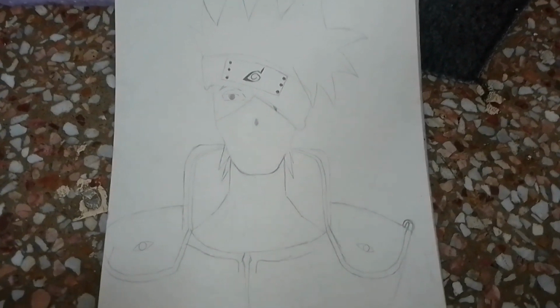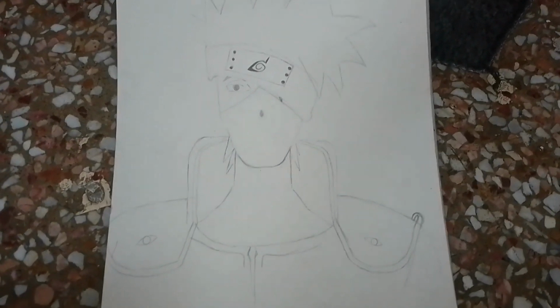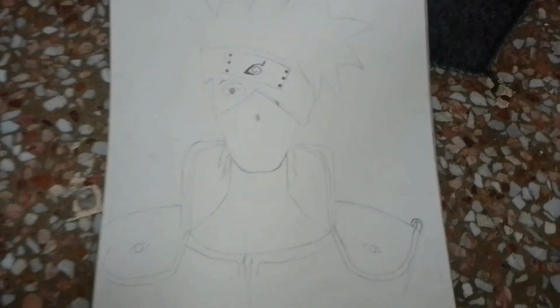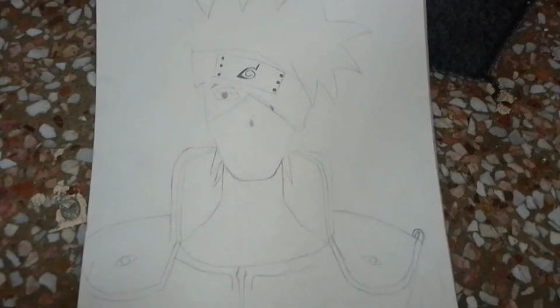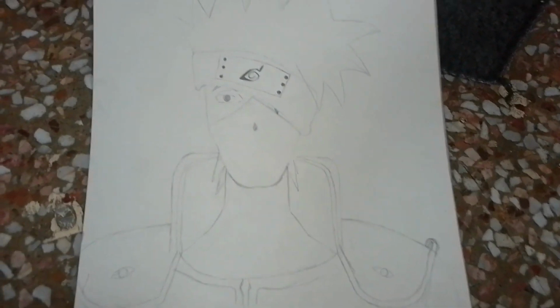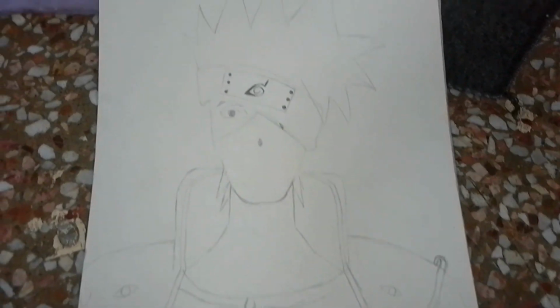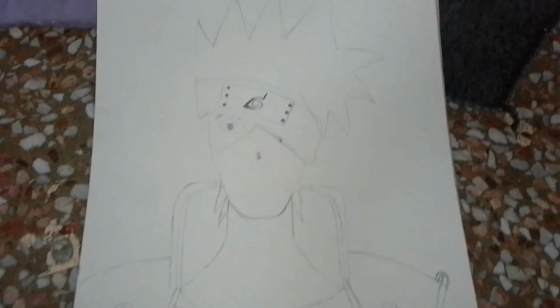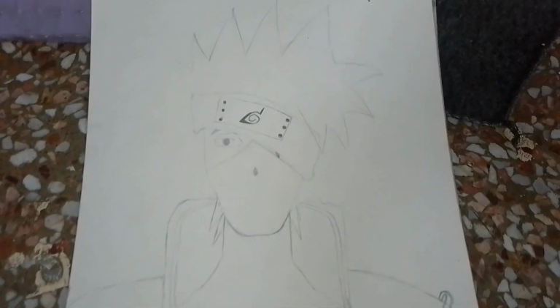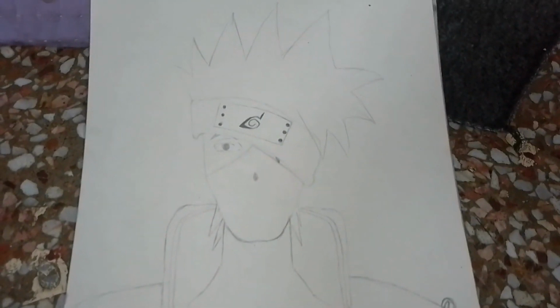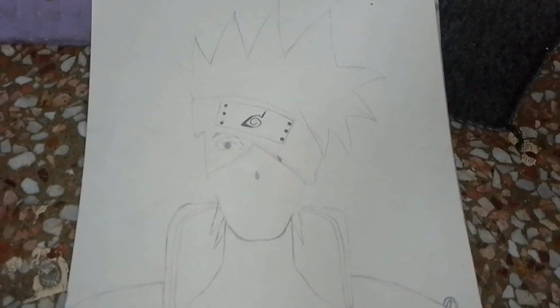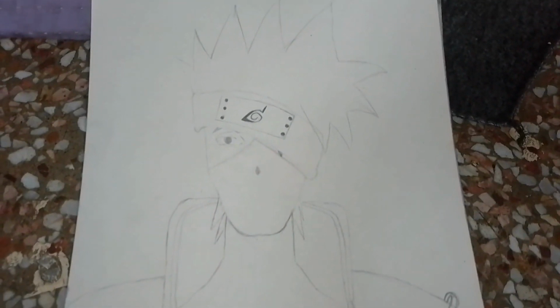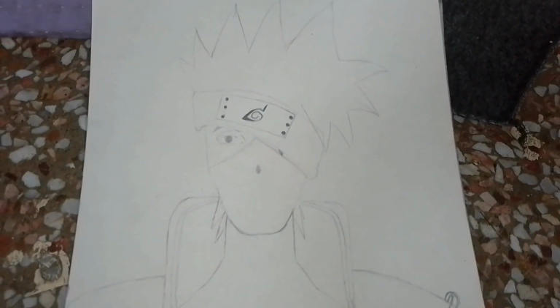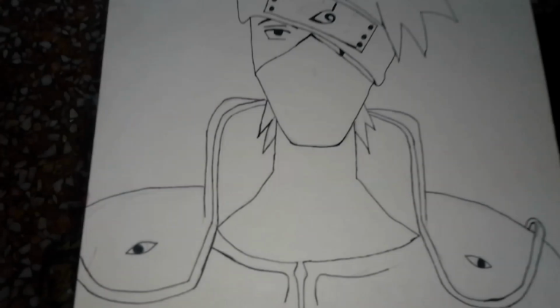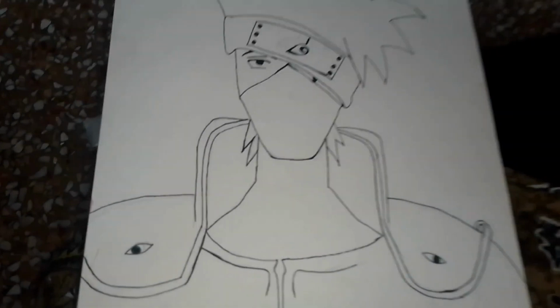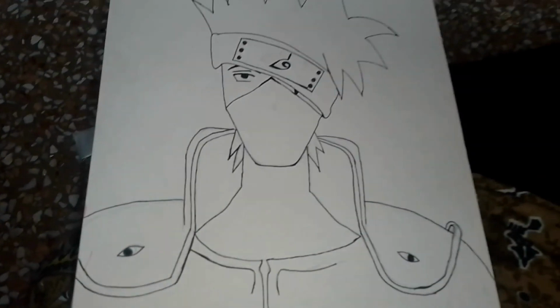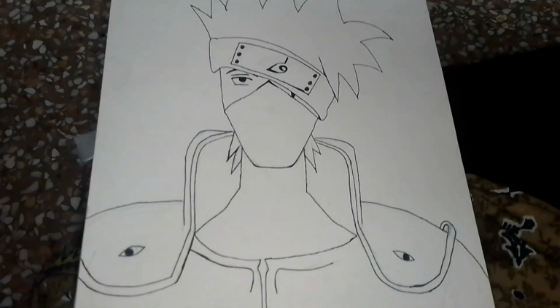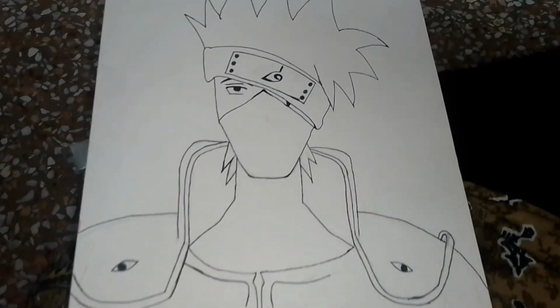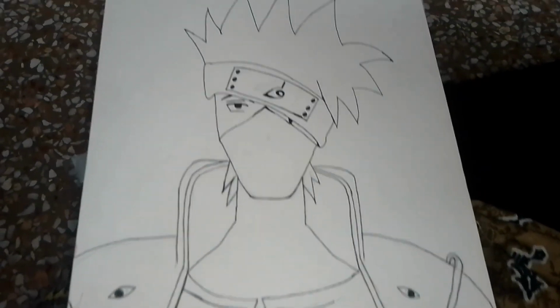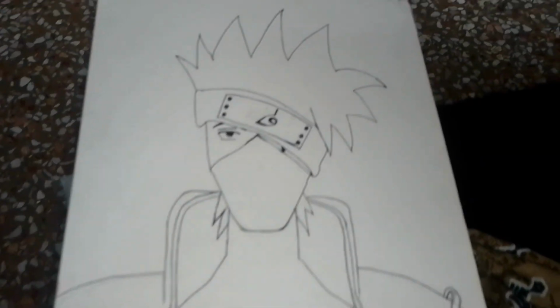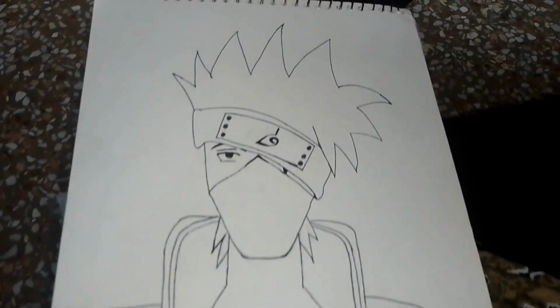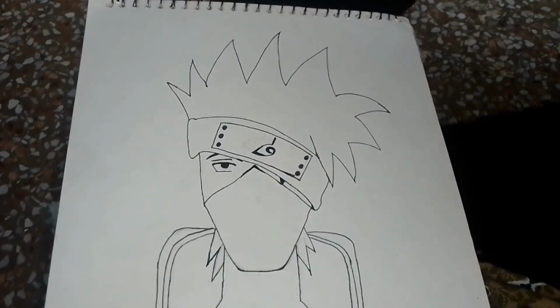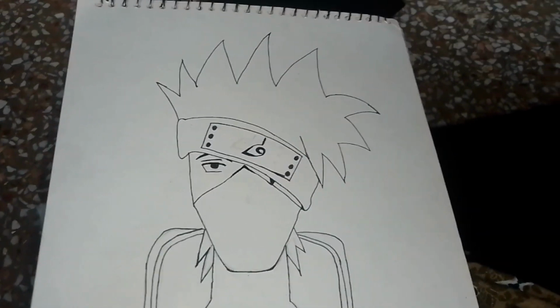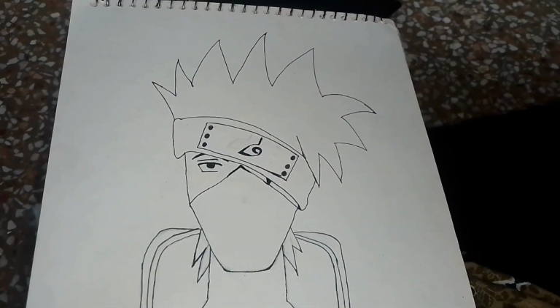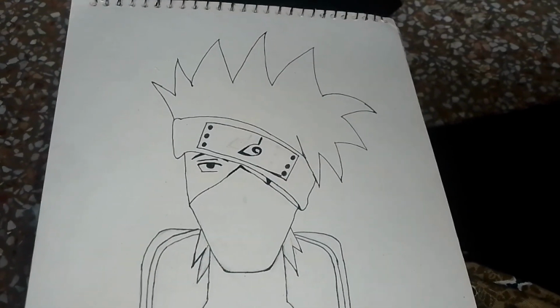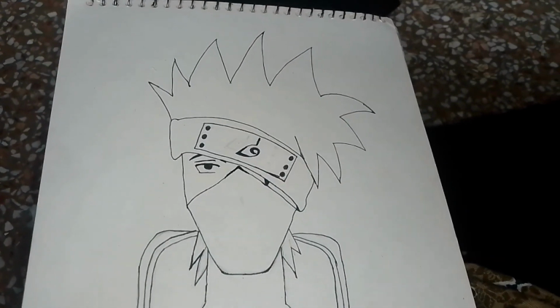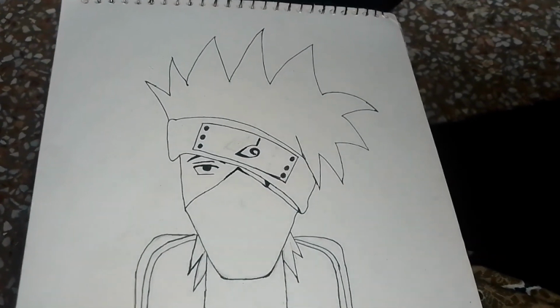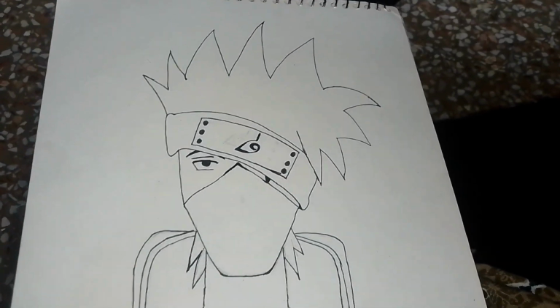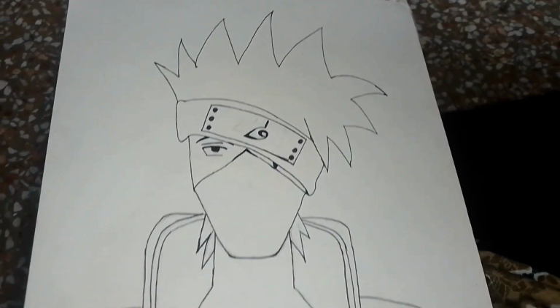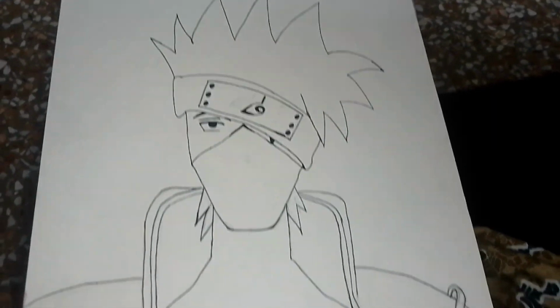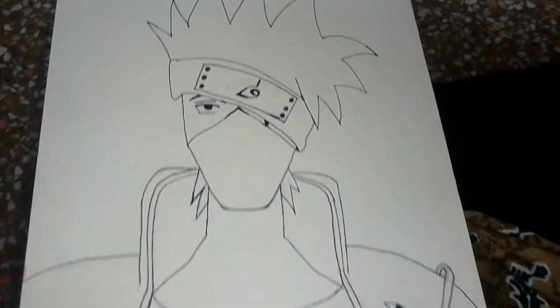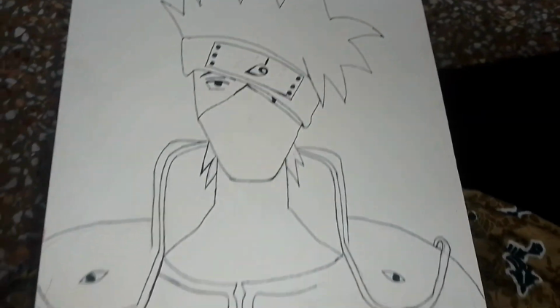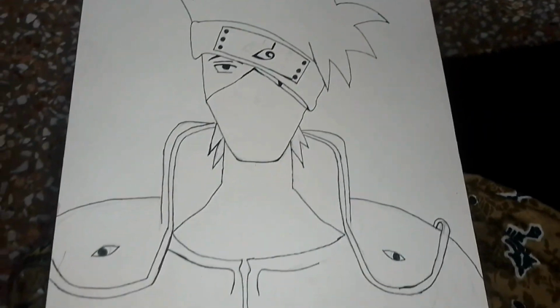So now let's outline it. Now I have done the outlining.